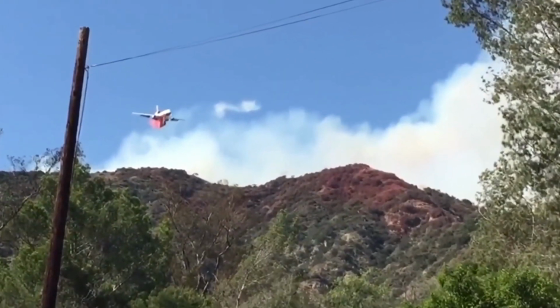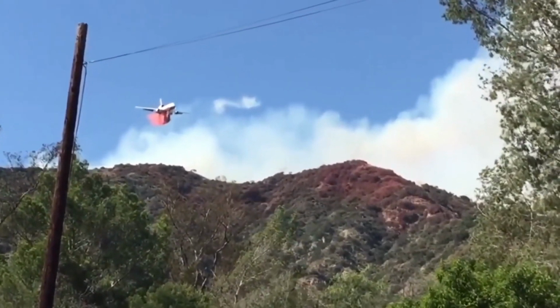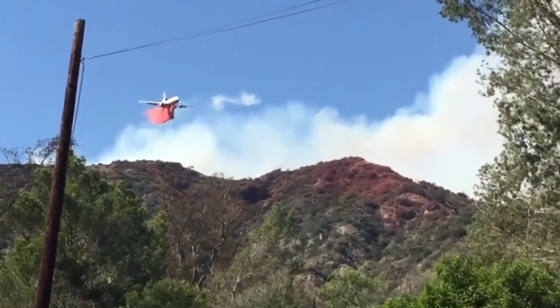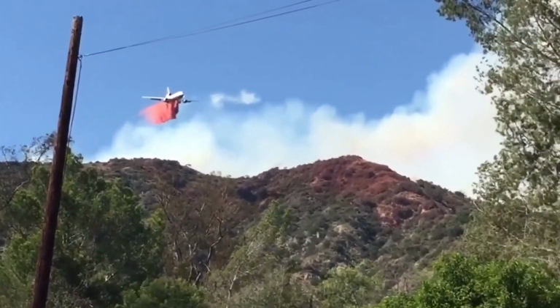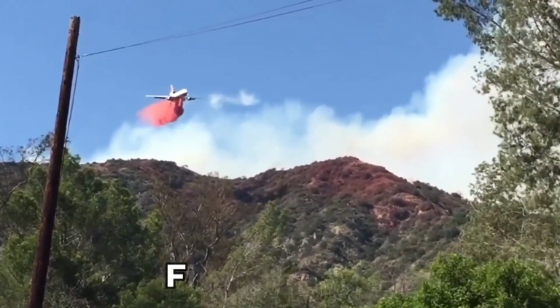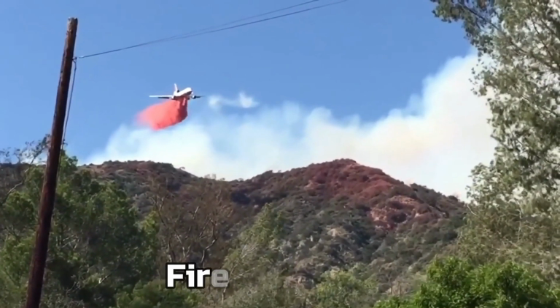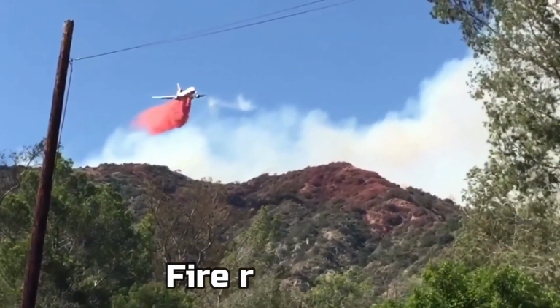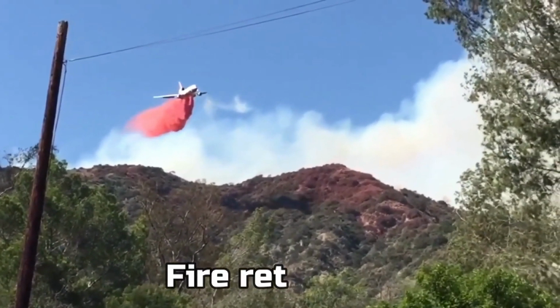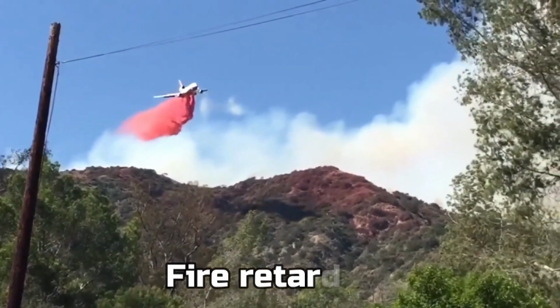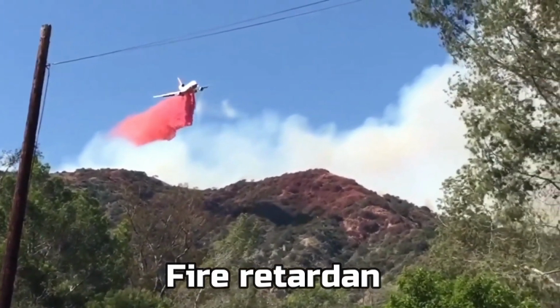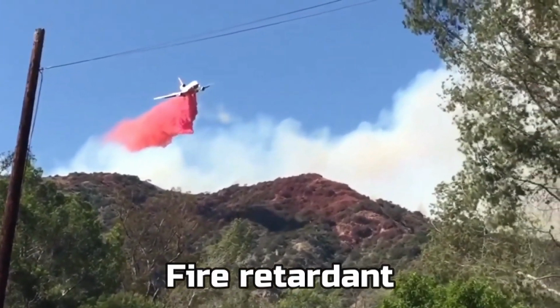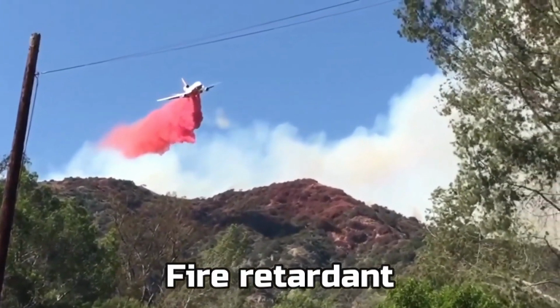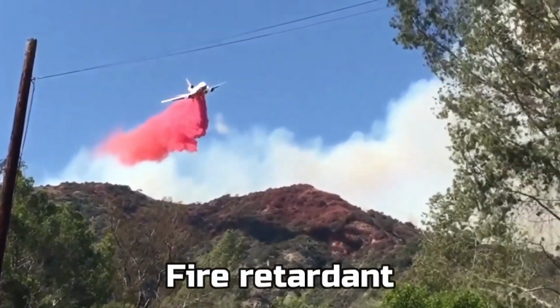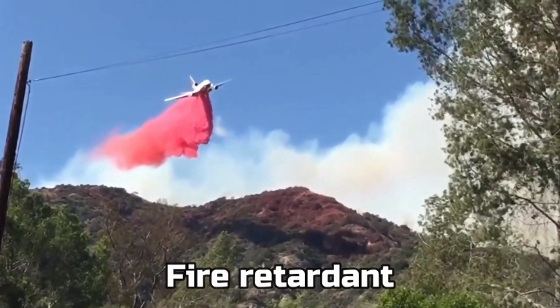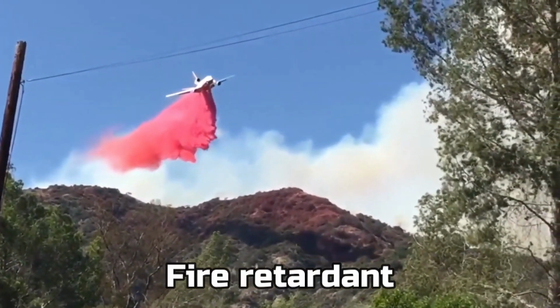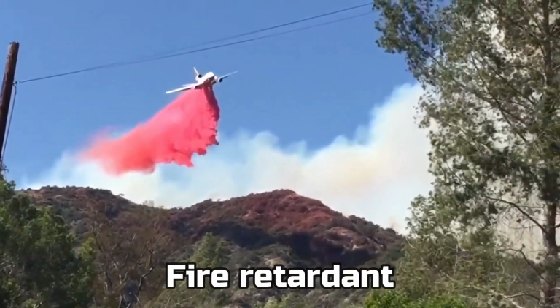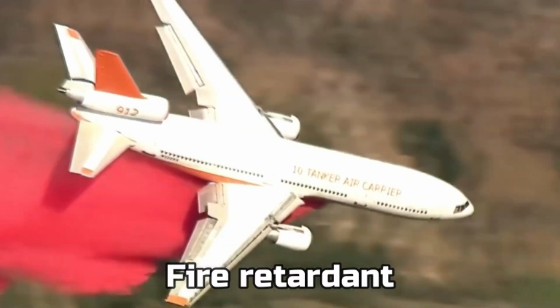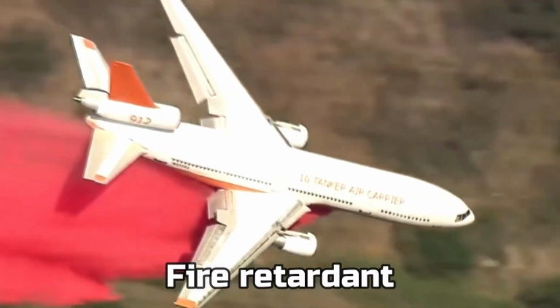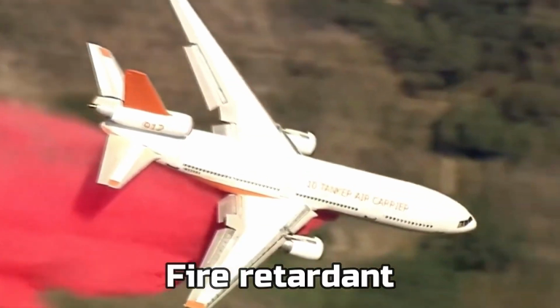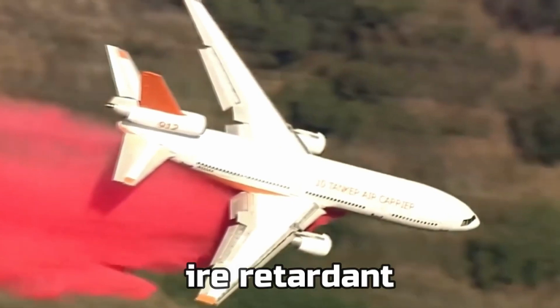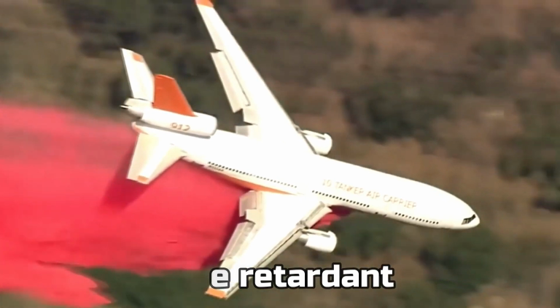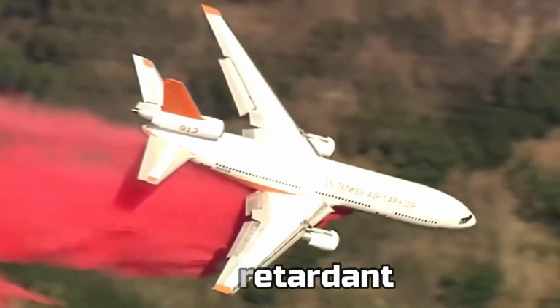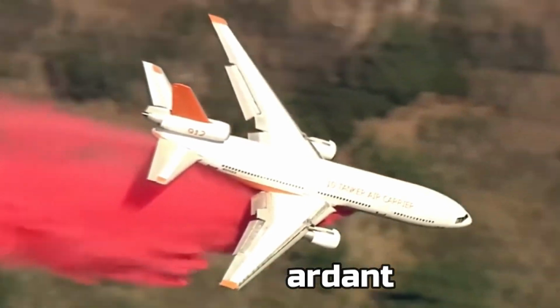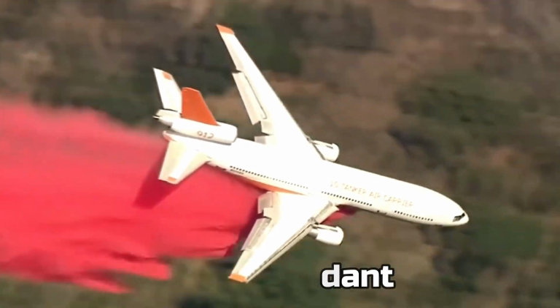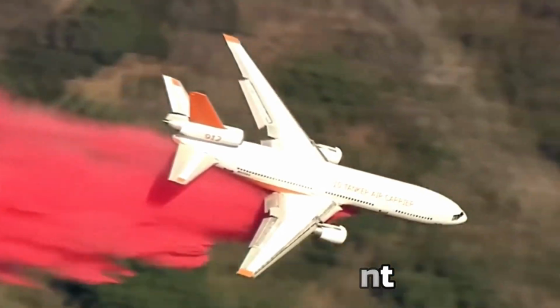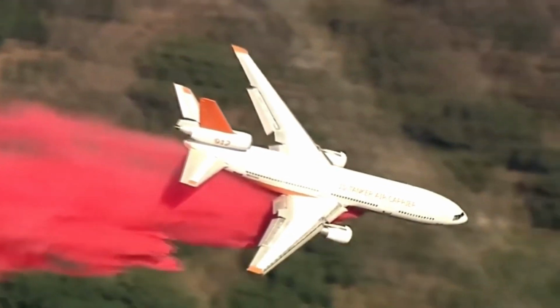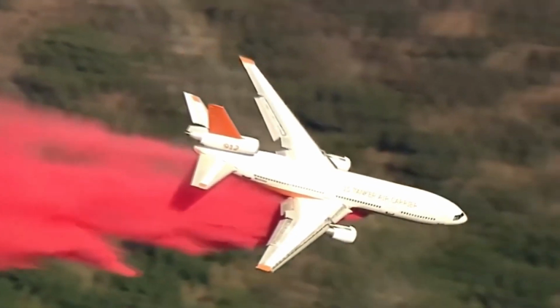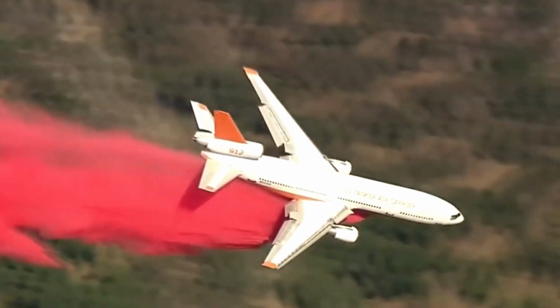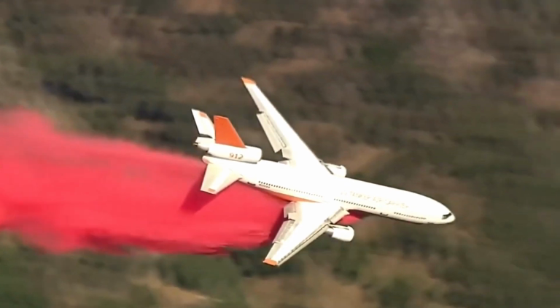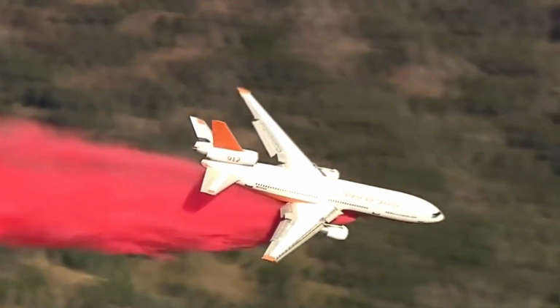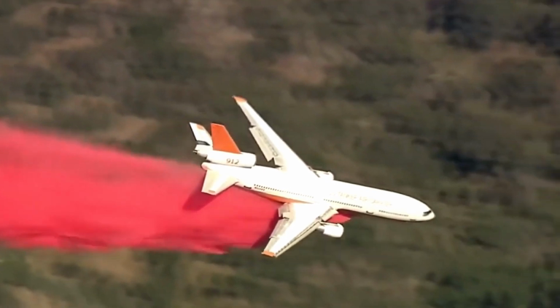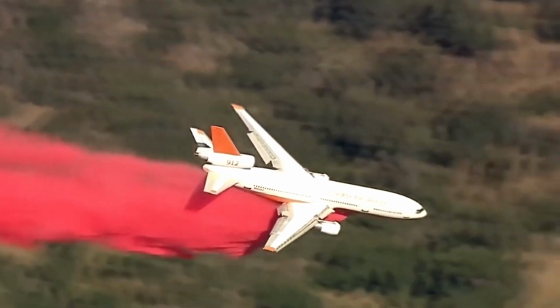It's pretty much the same stuff you find in your fire extinguisher. If you want to use fire retardant, it's going to be more expensive and it takes a longer time to fill up. So water is the easier route.